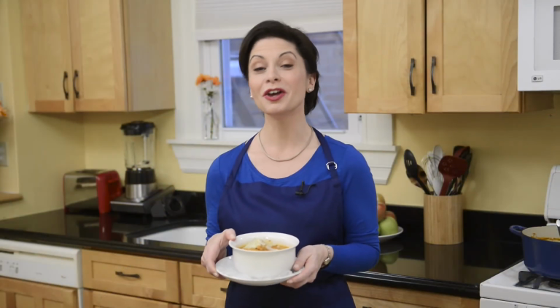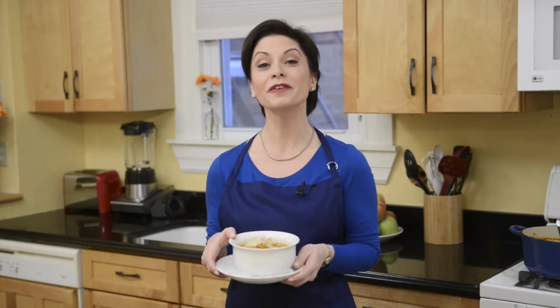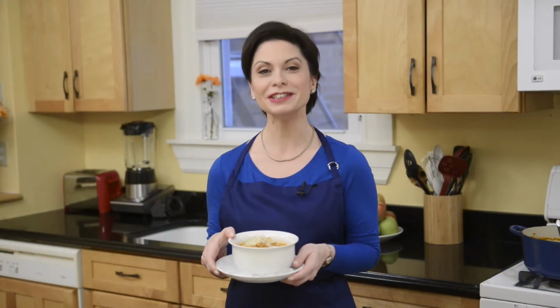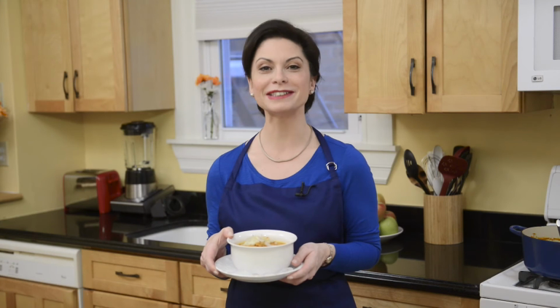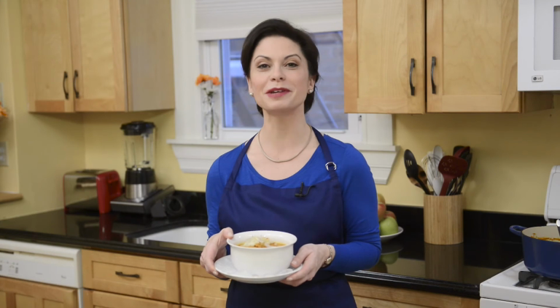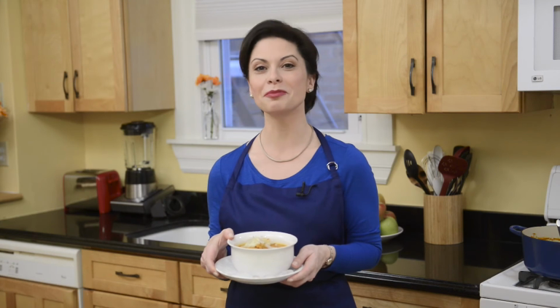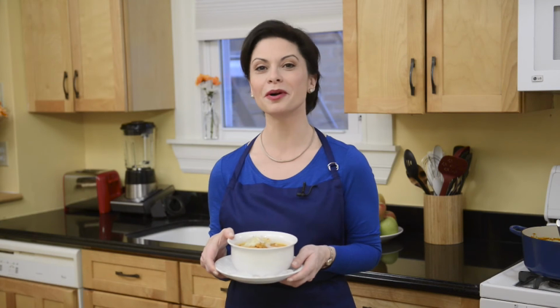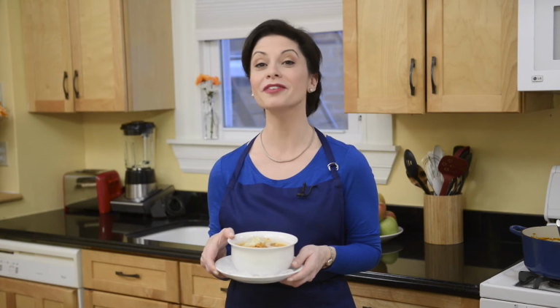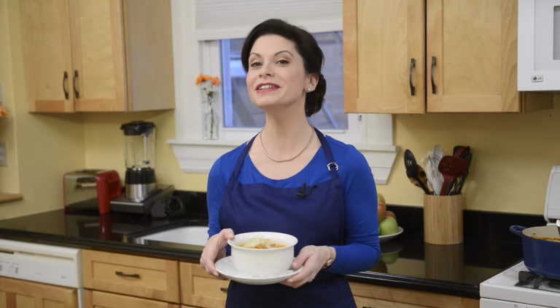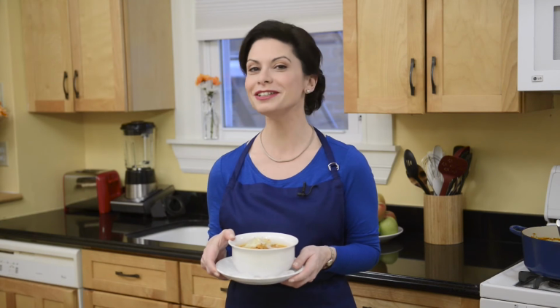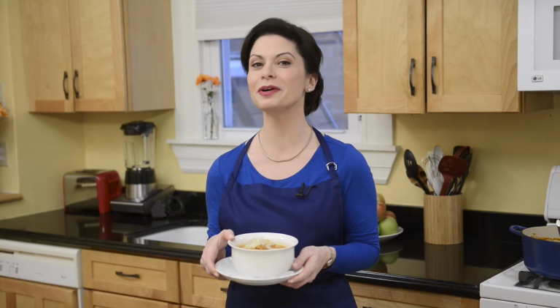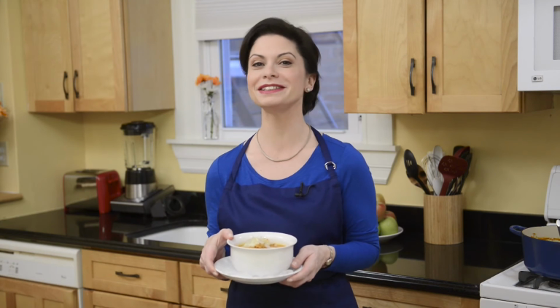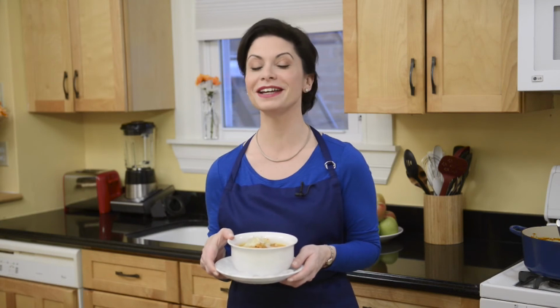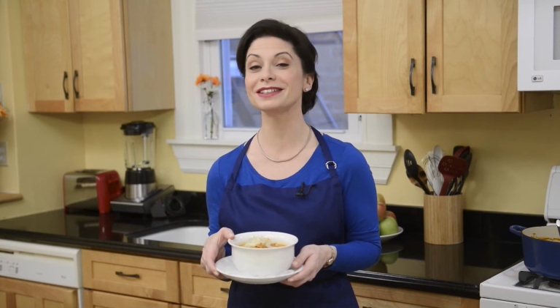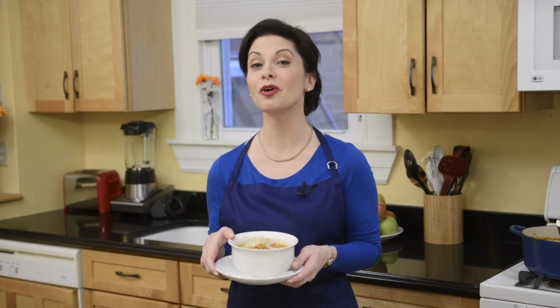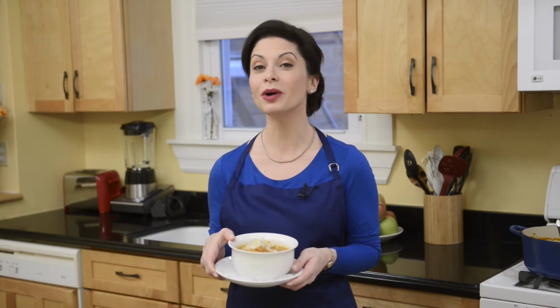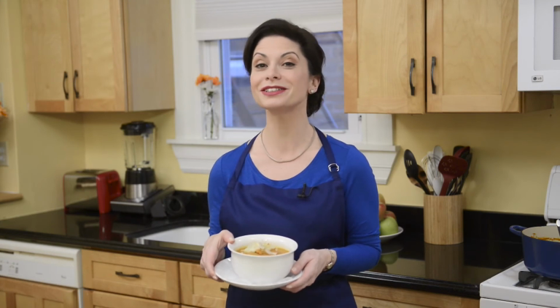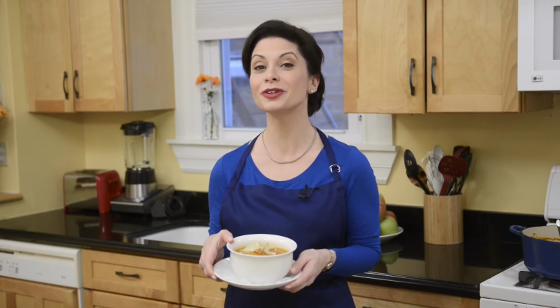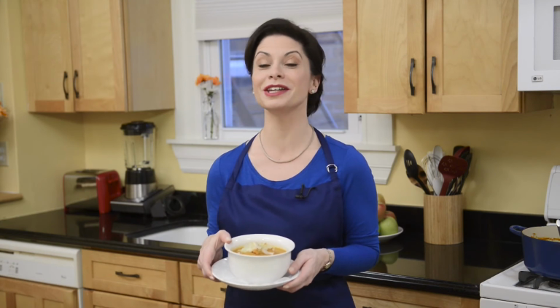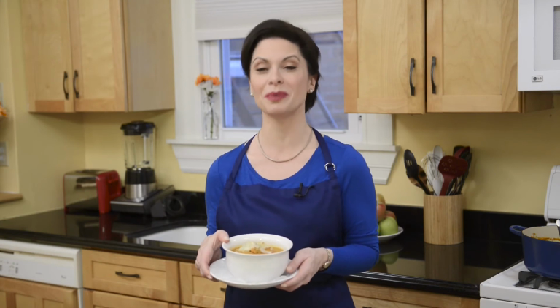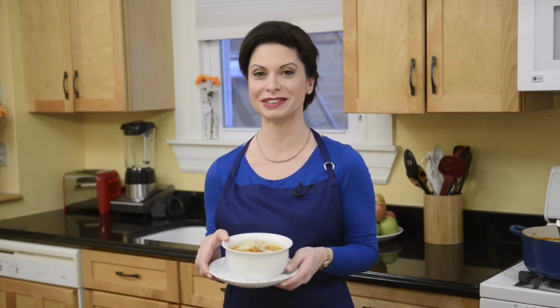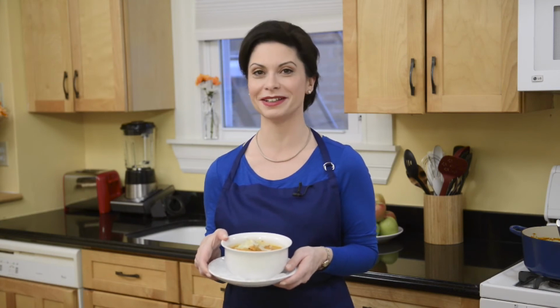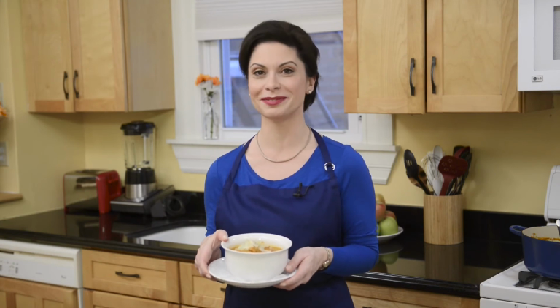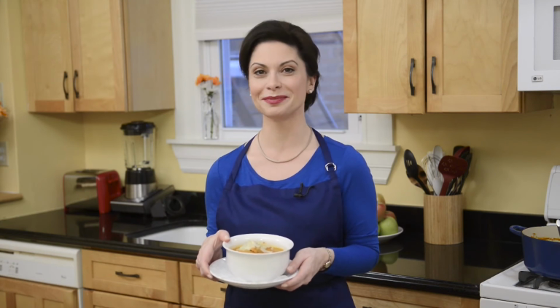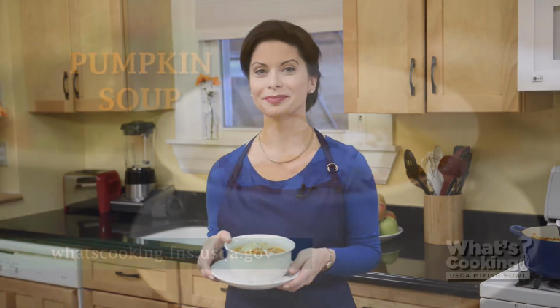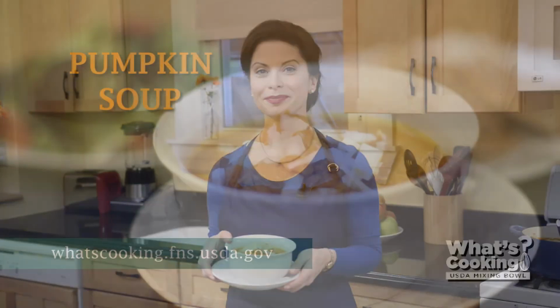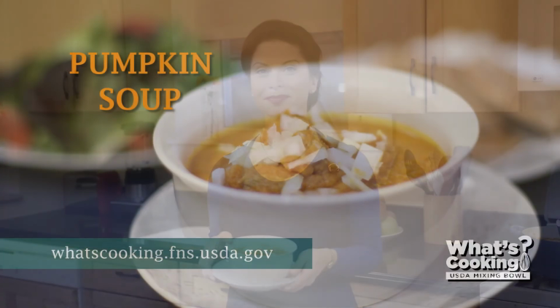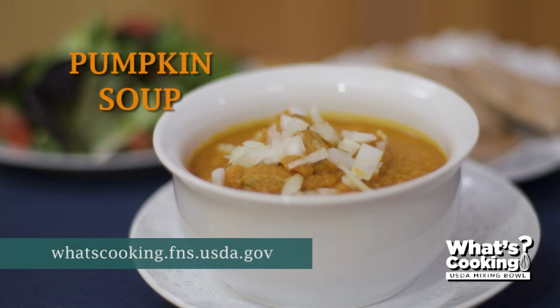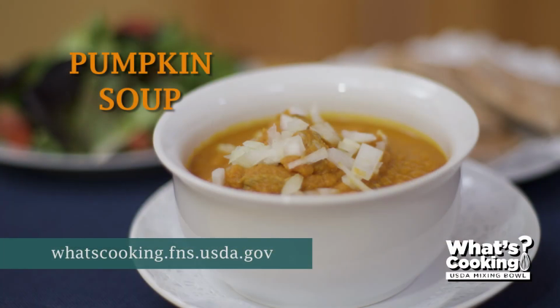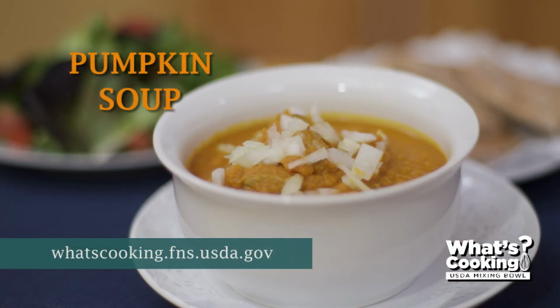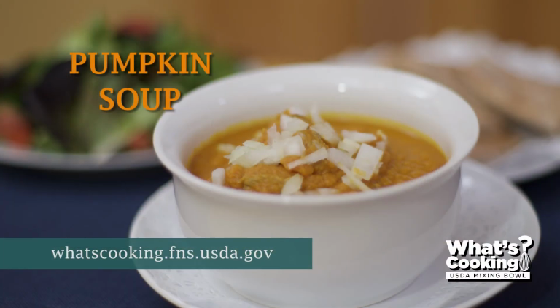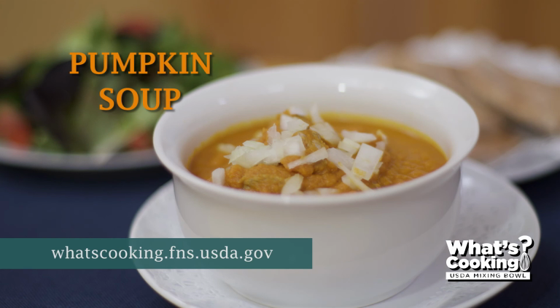For this recipe and more, visit USDA's What's Cooking website. We'll see you next time.